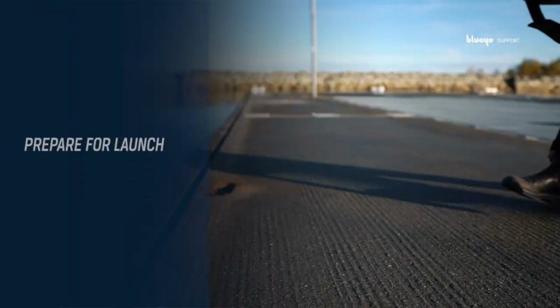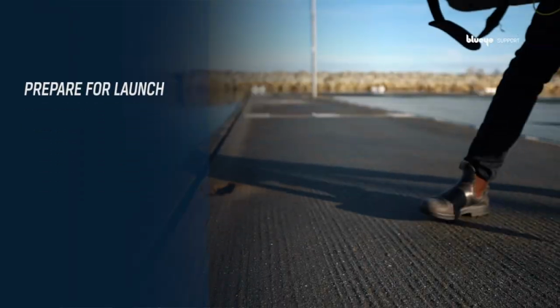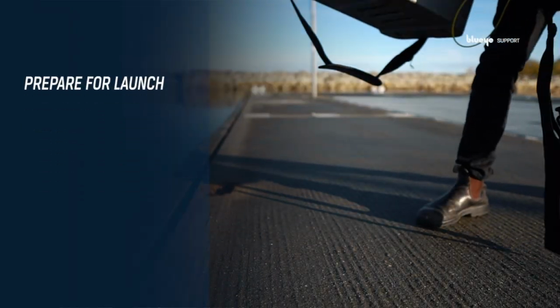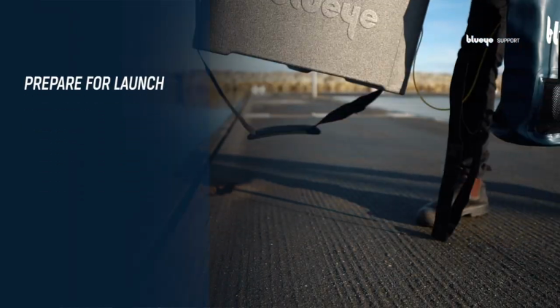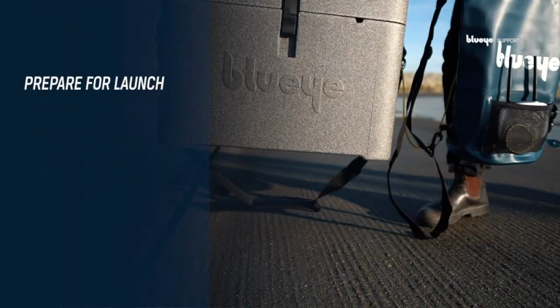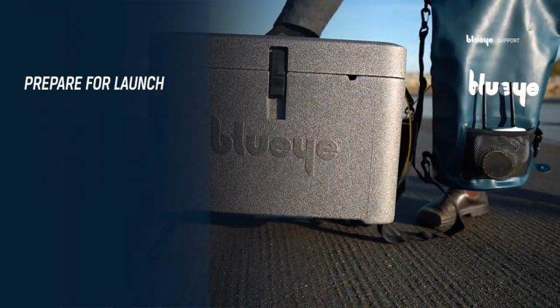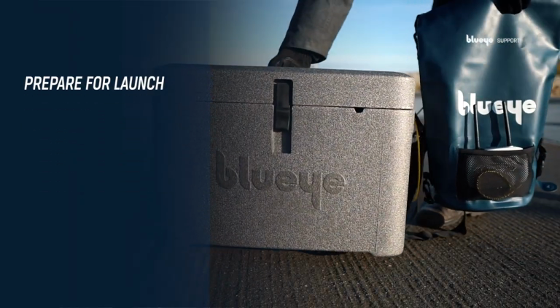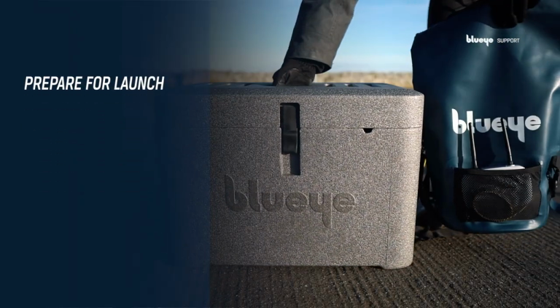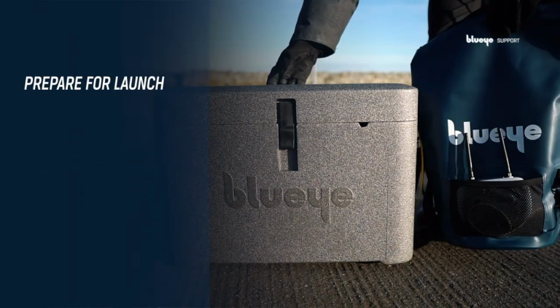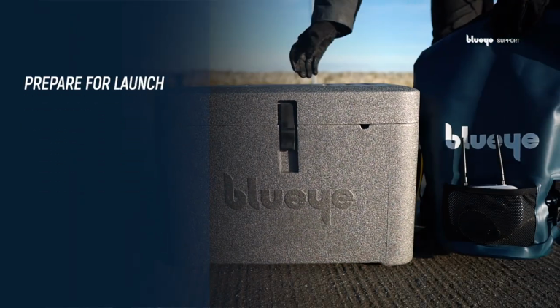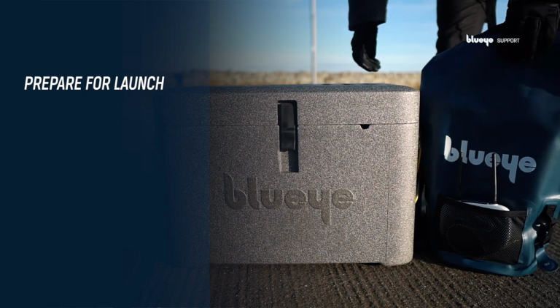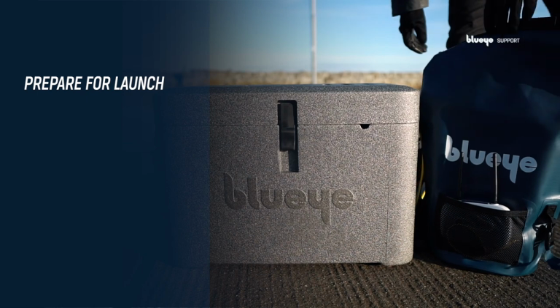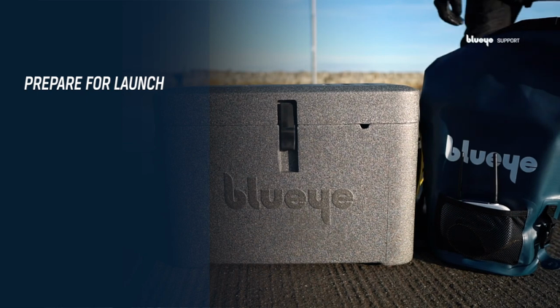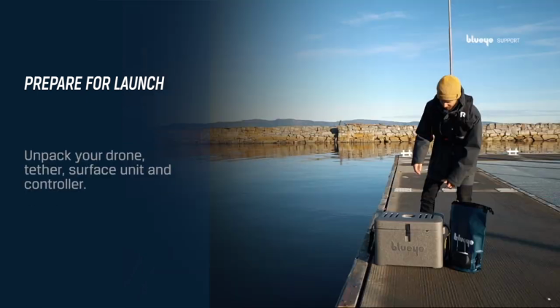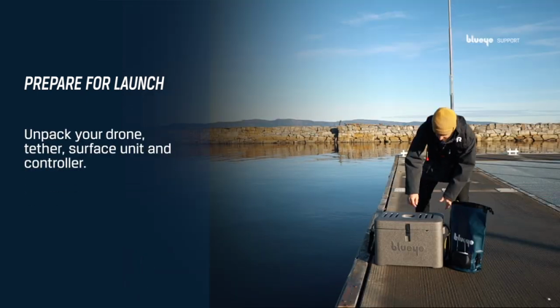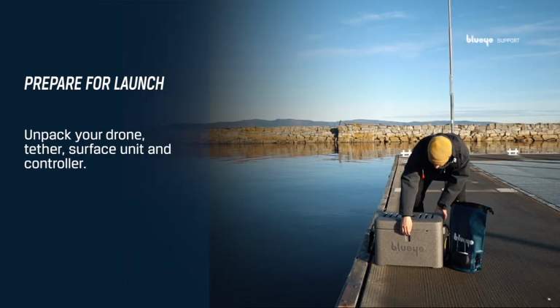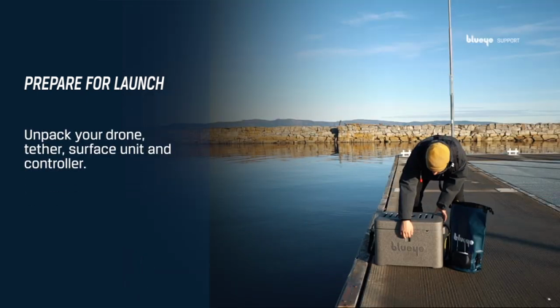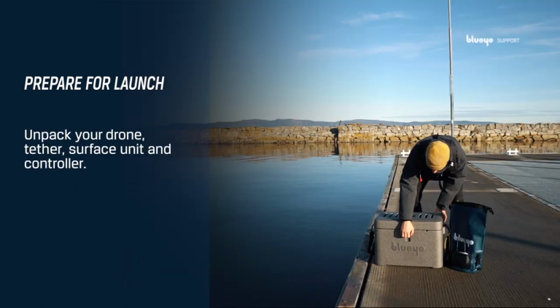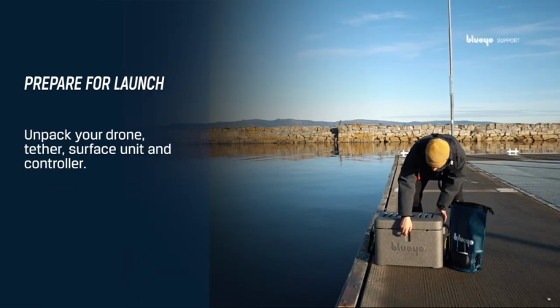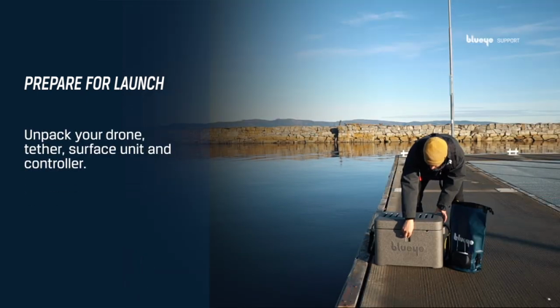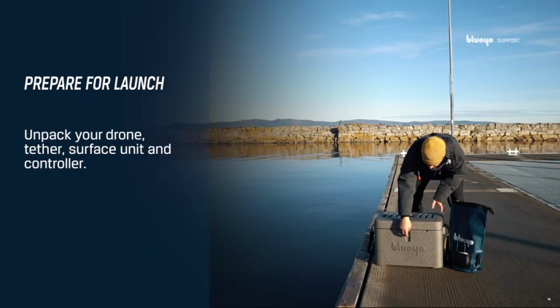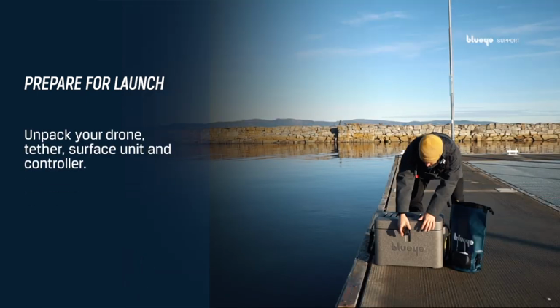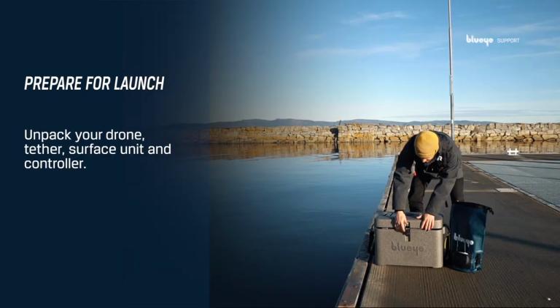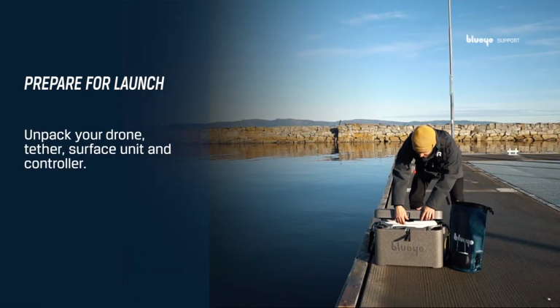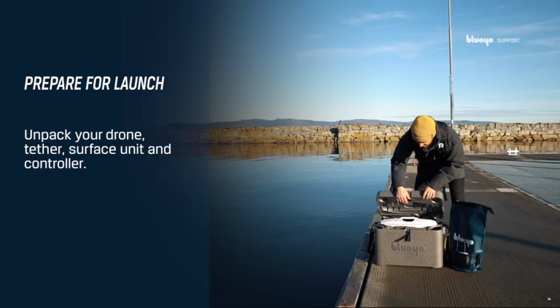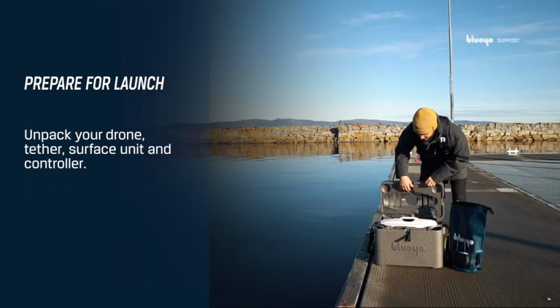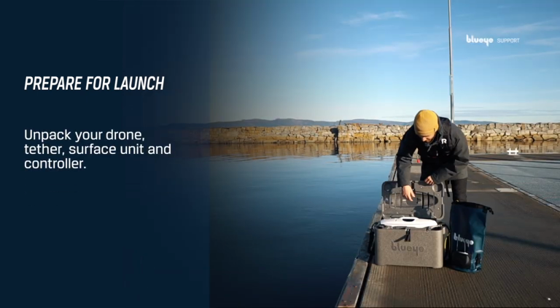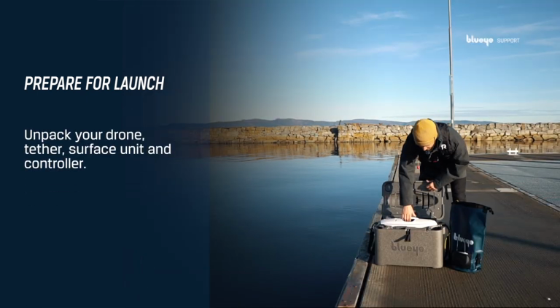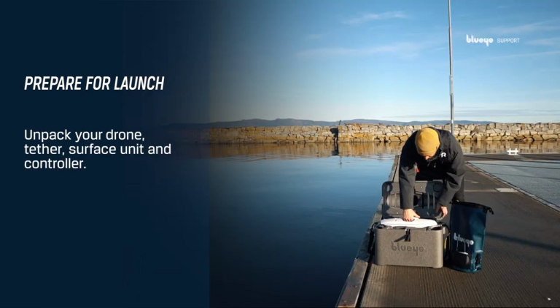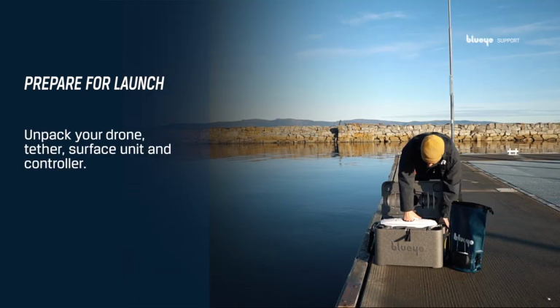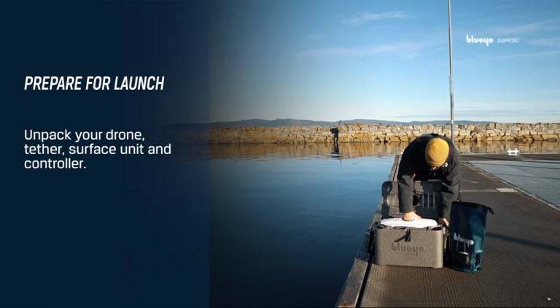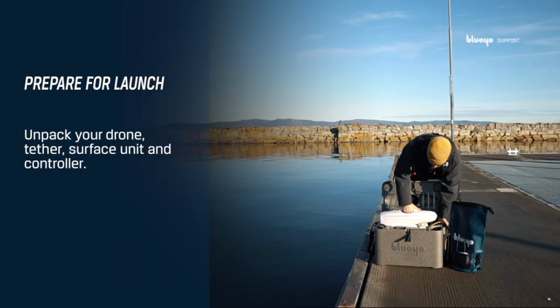Prepare for launch. Unpack your drone, tether, surface unit, and controller.